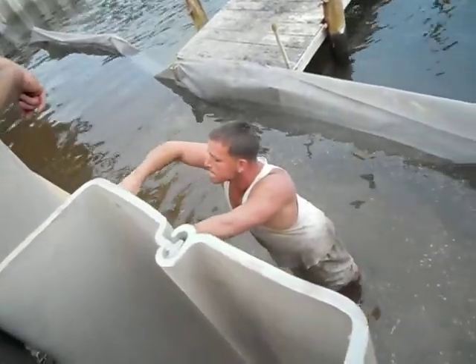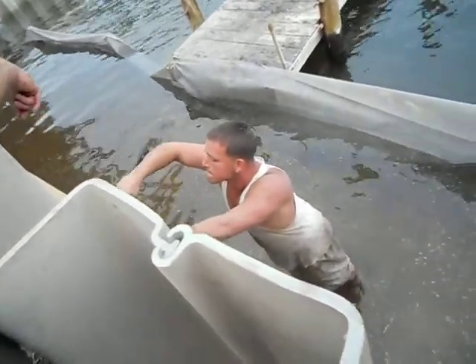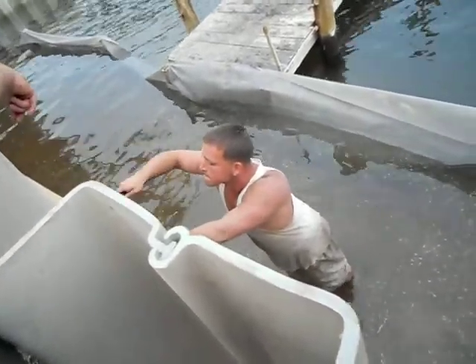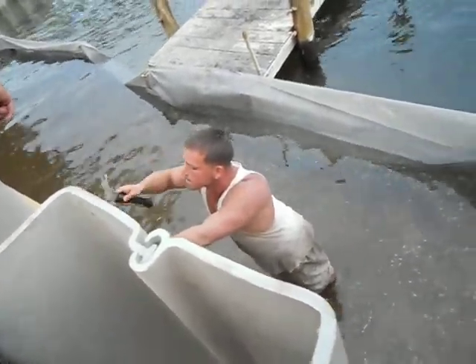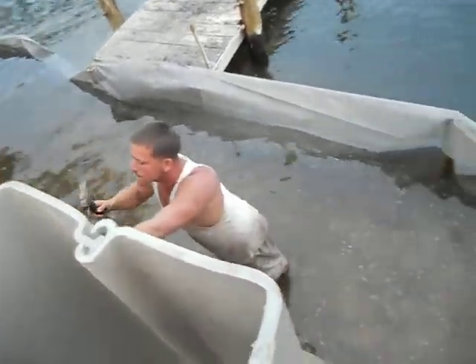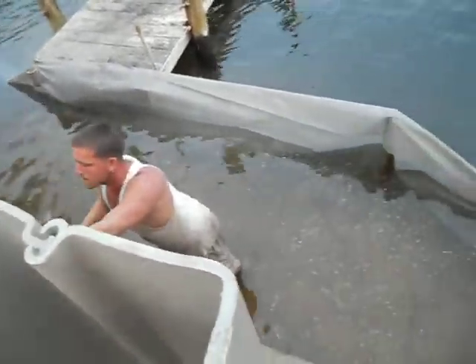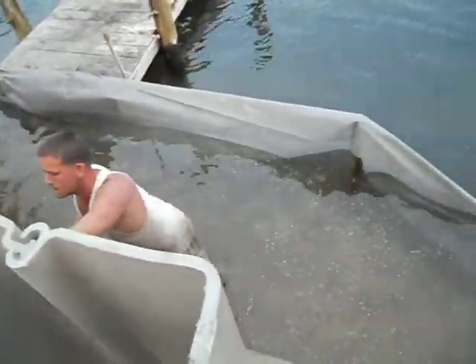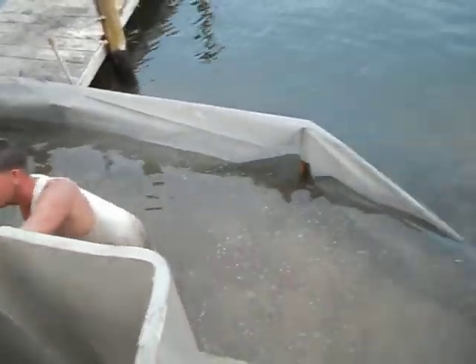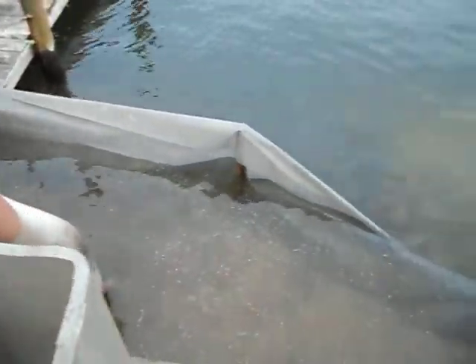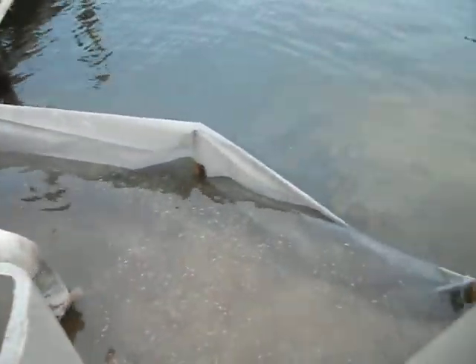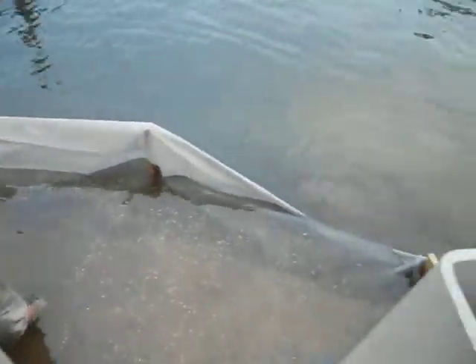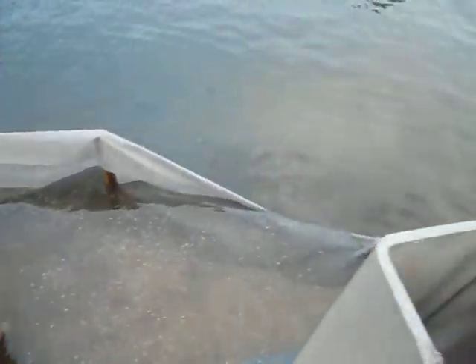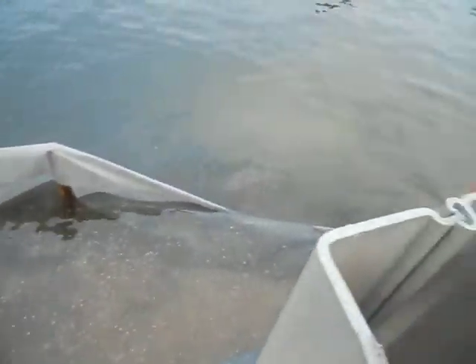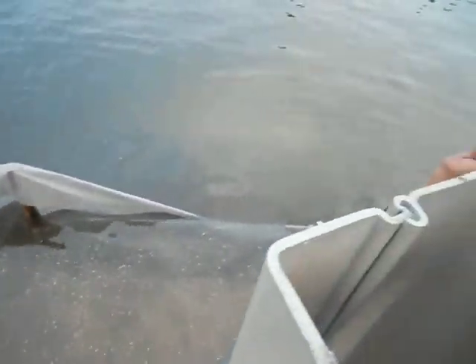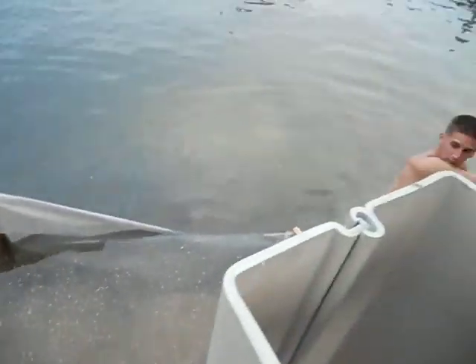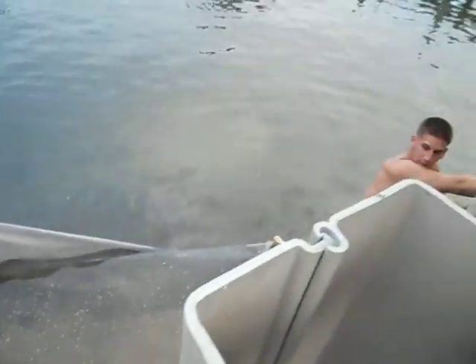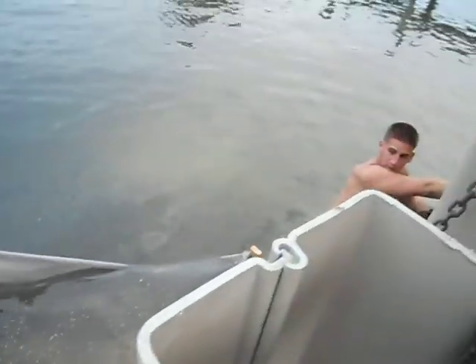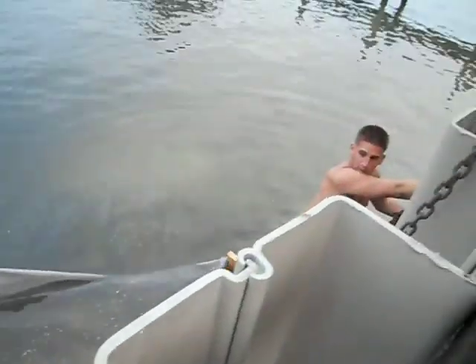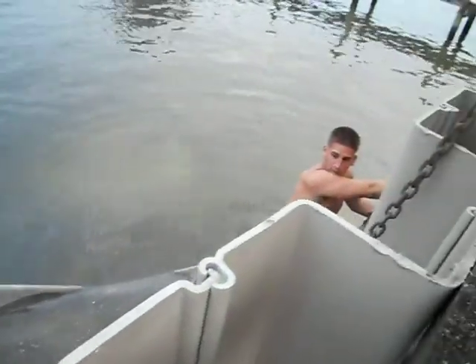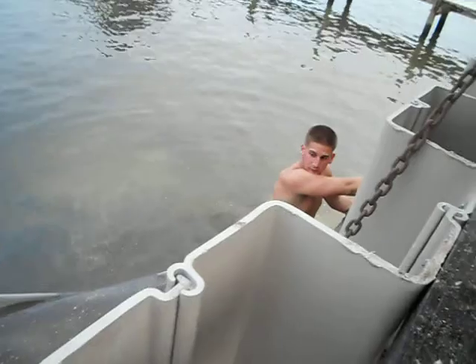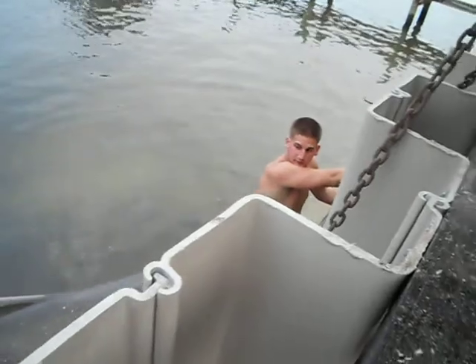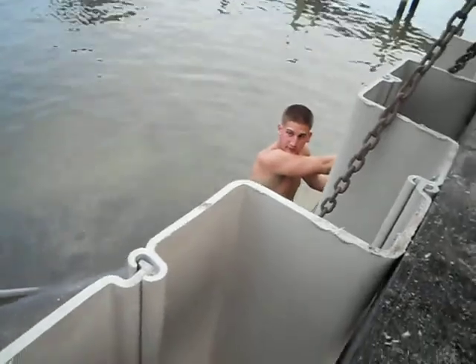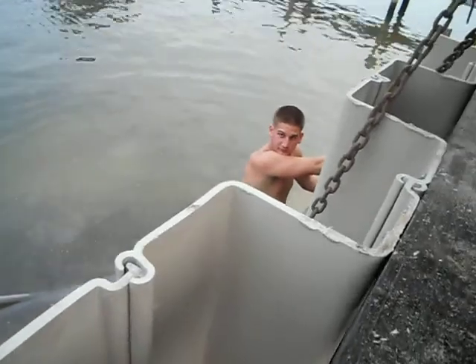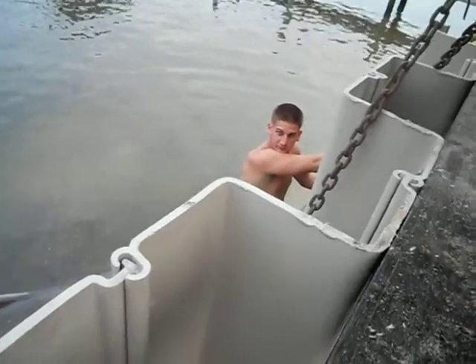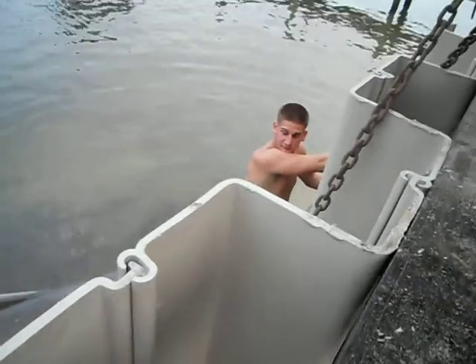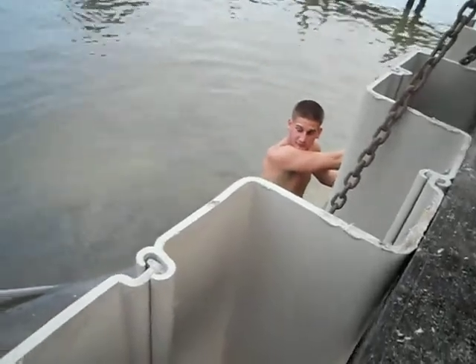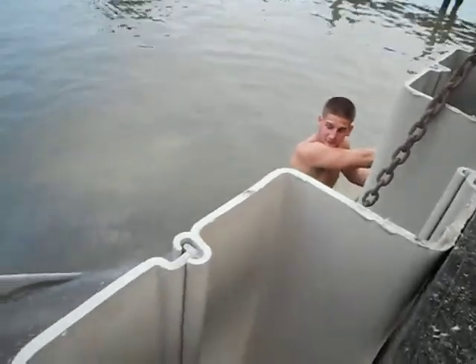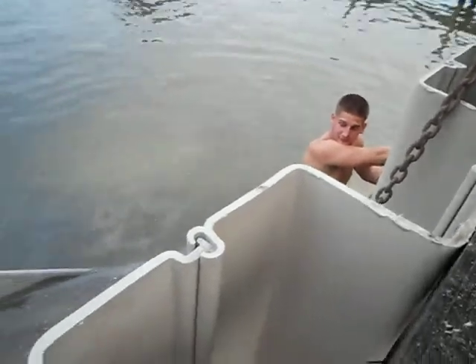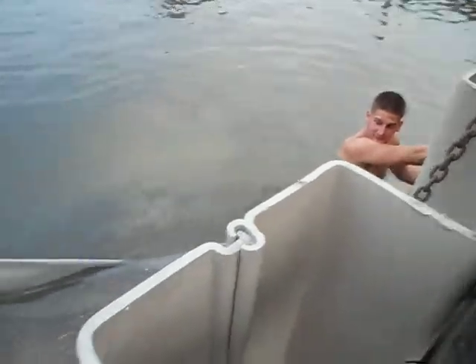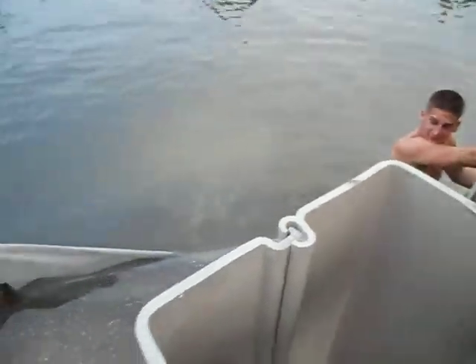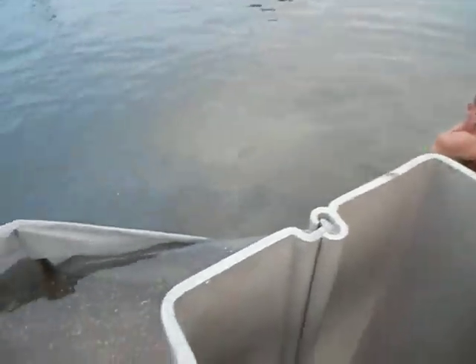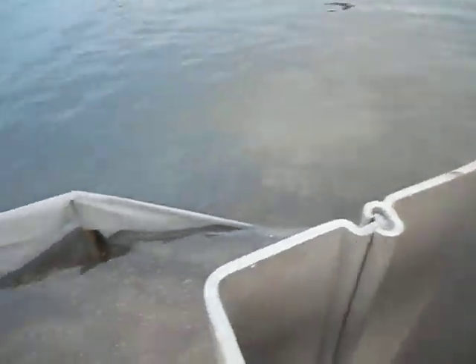How's that Florida water? Beats New York water, isn't it?